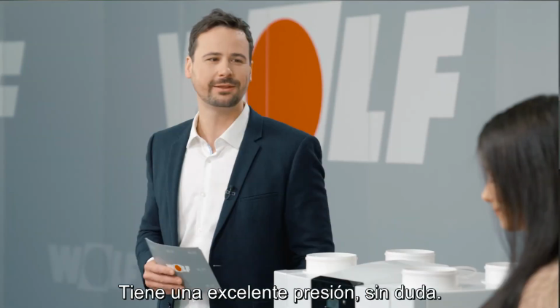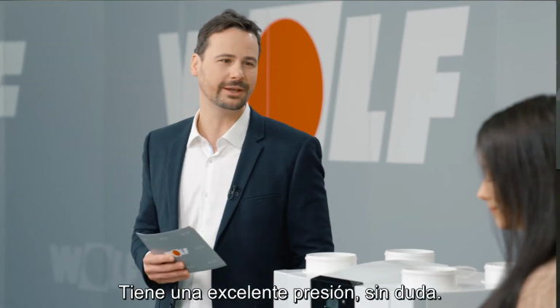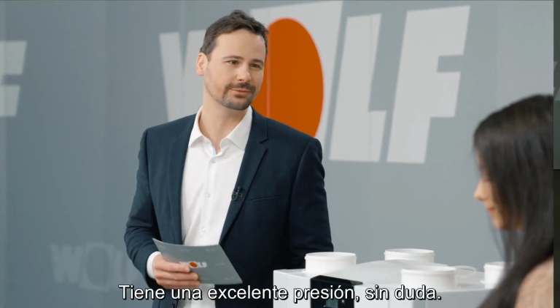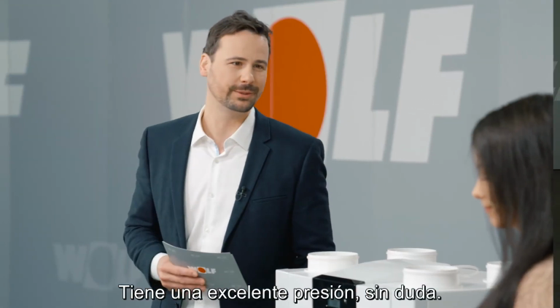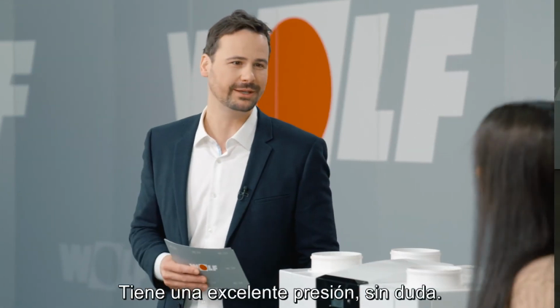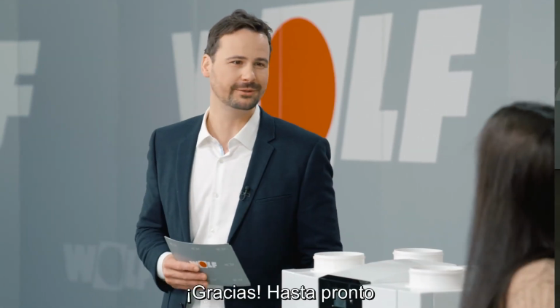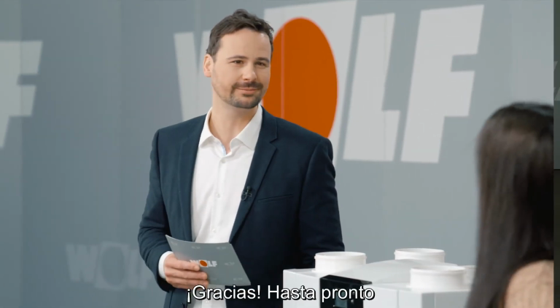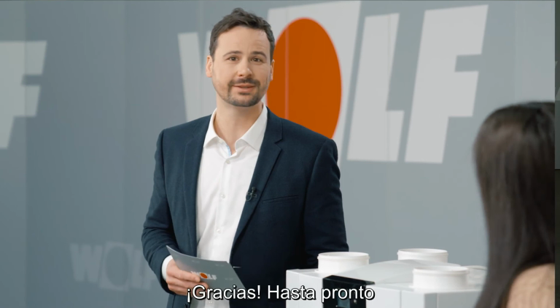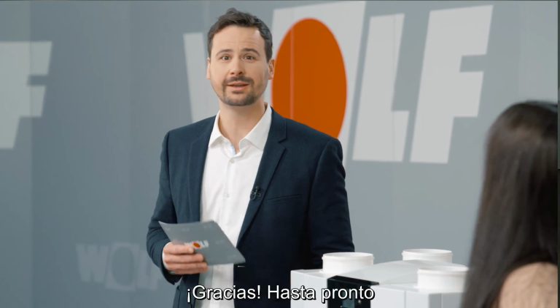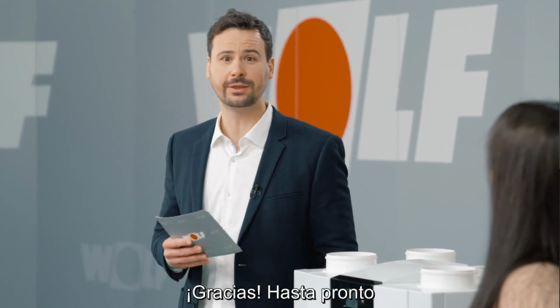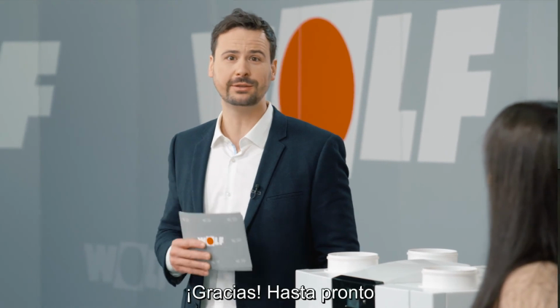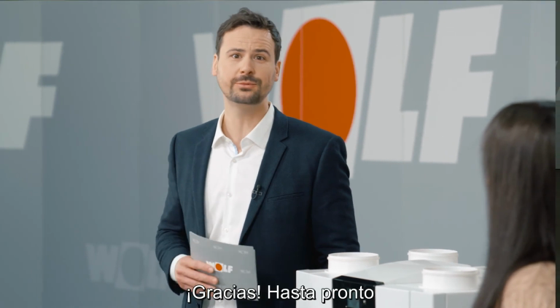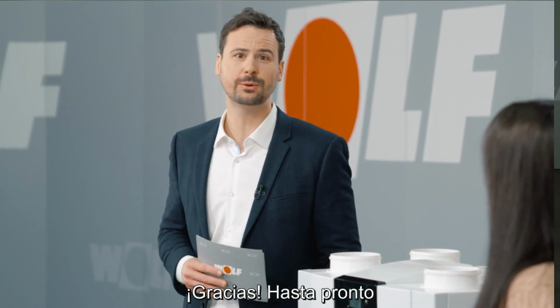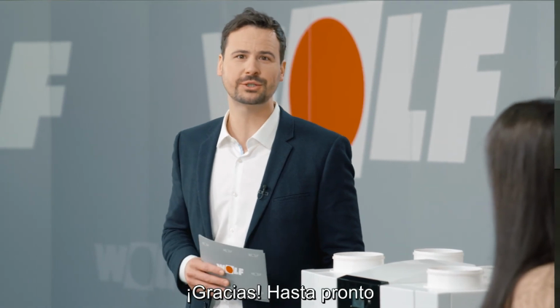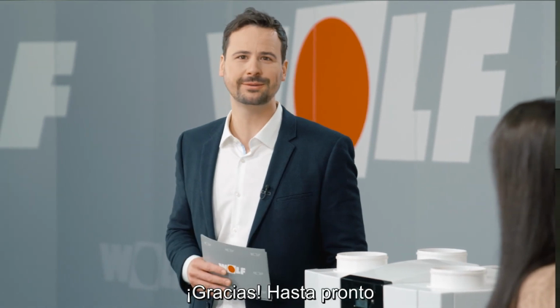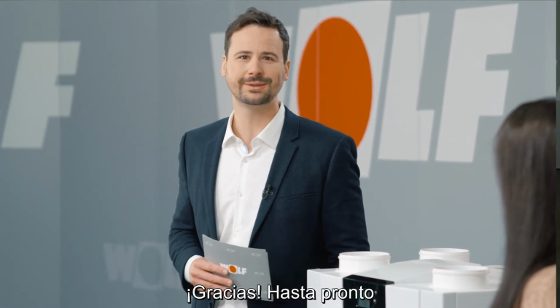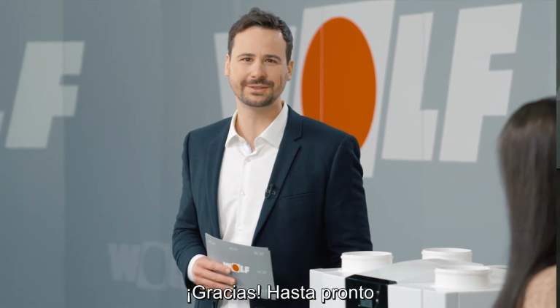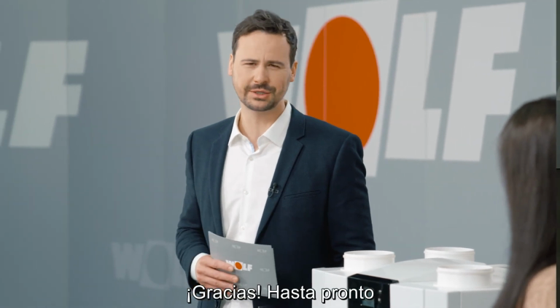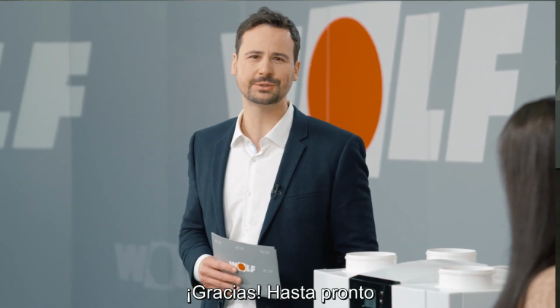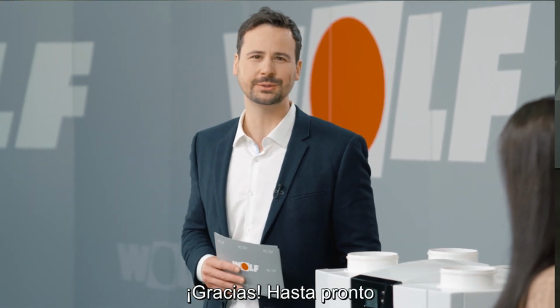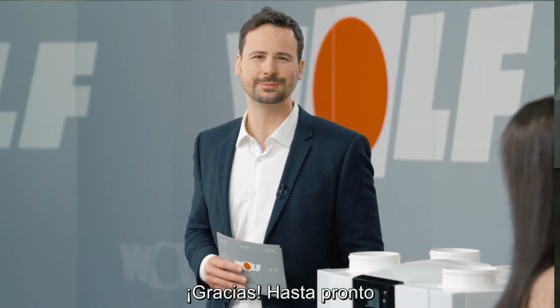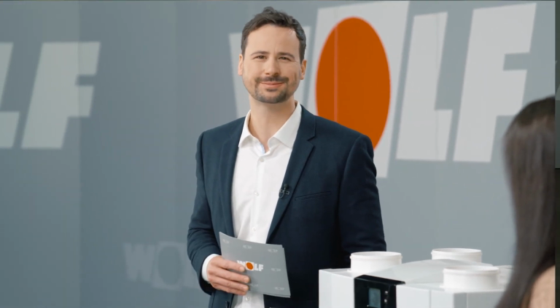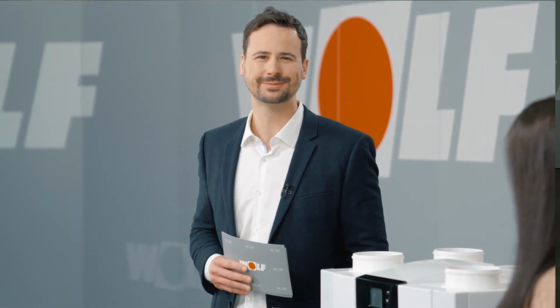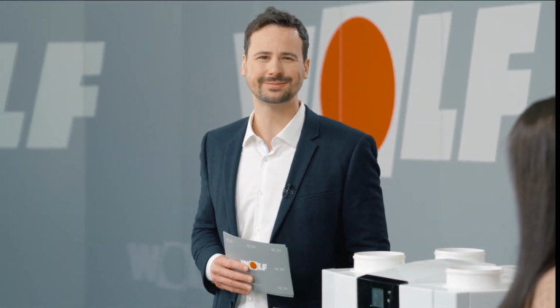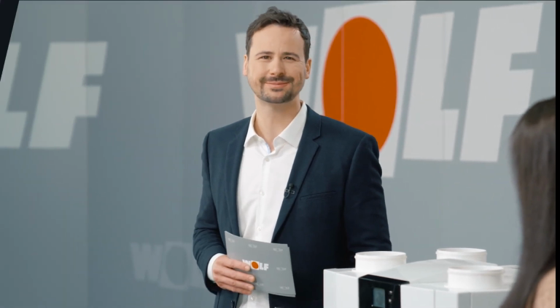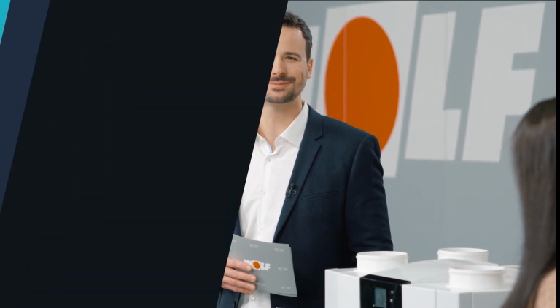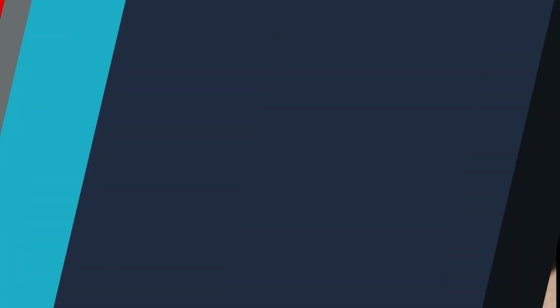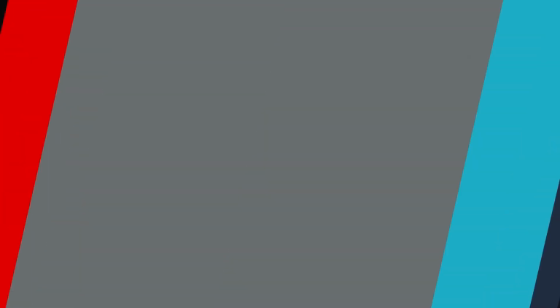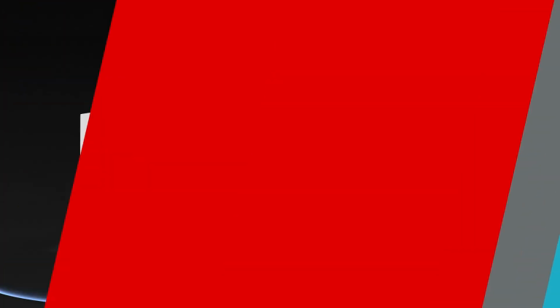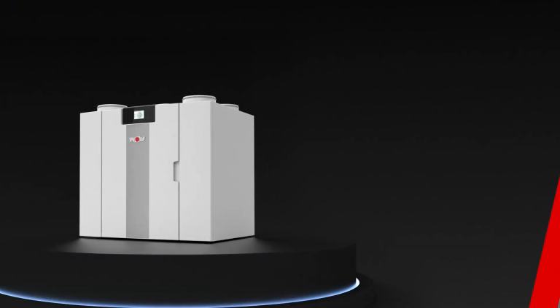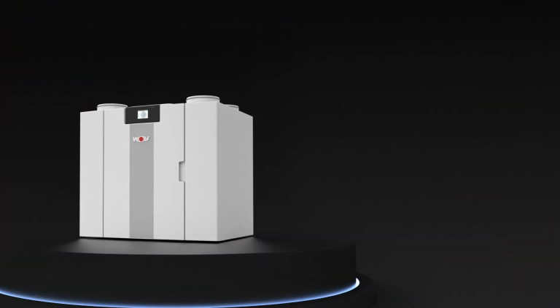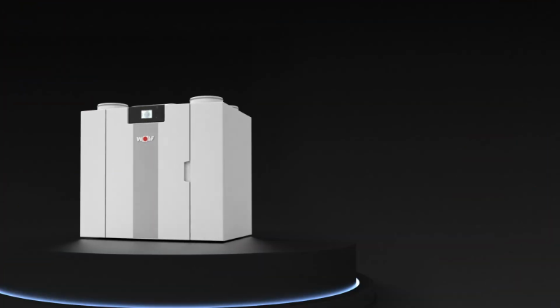Thank you for being here. Thank you for watching and see you soon. Thank you.